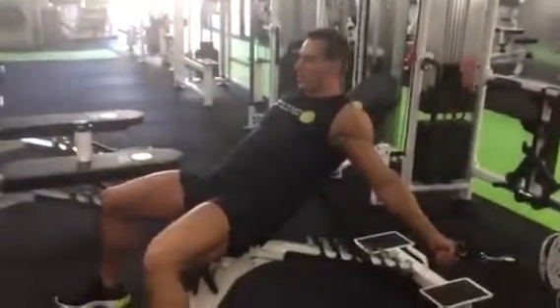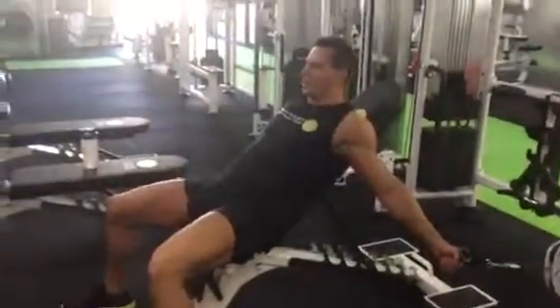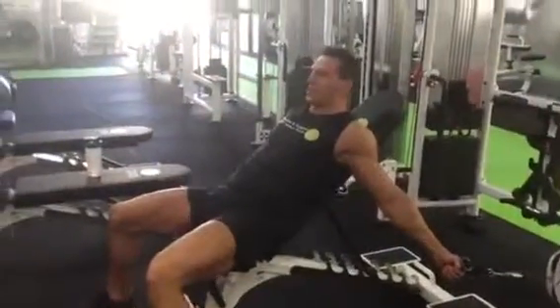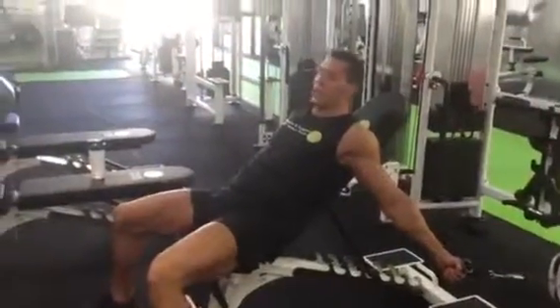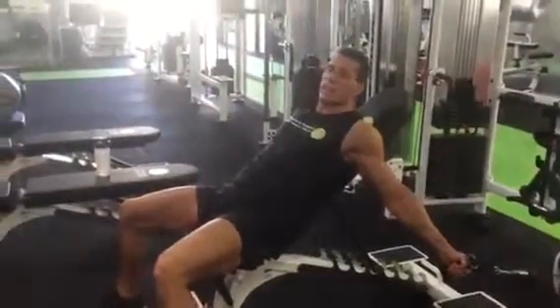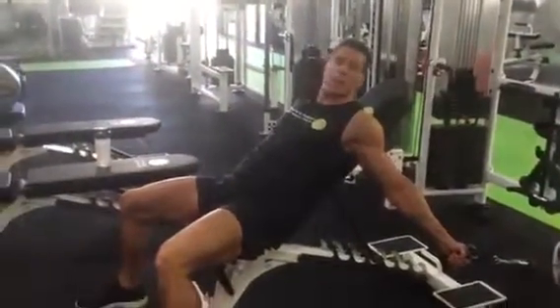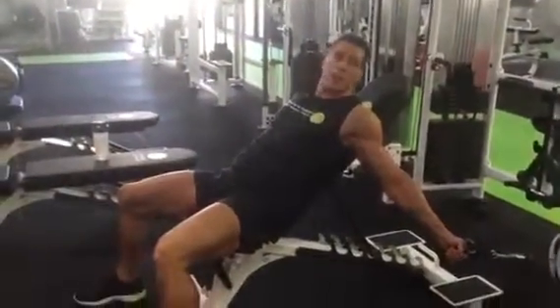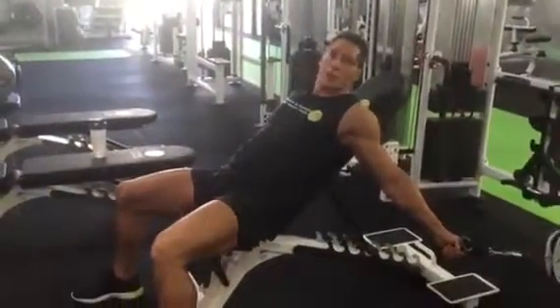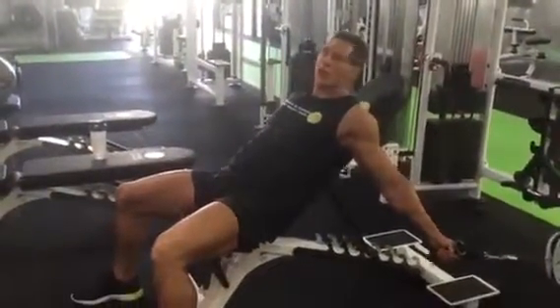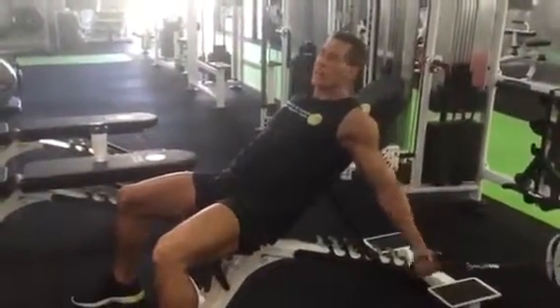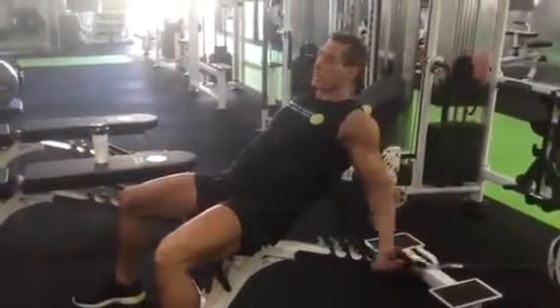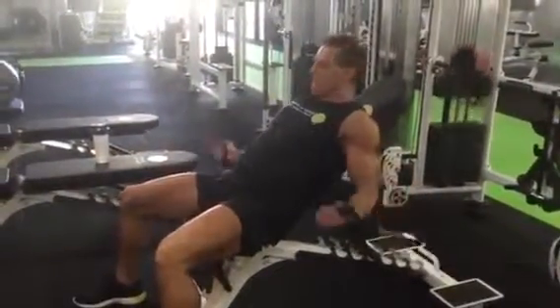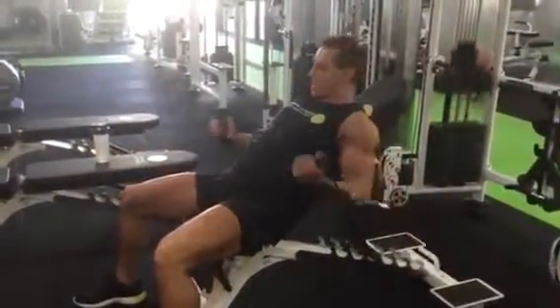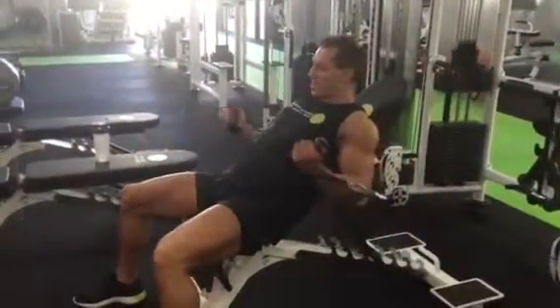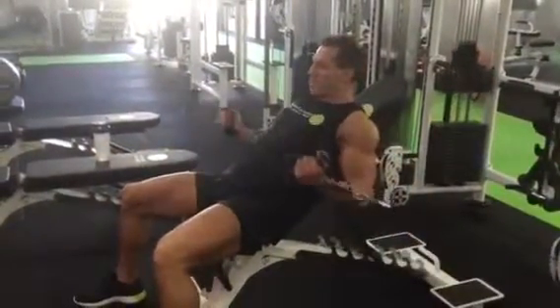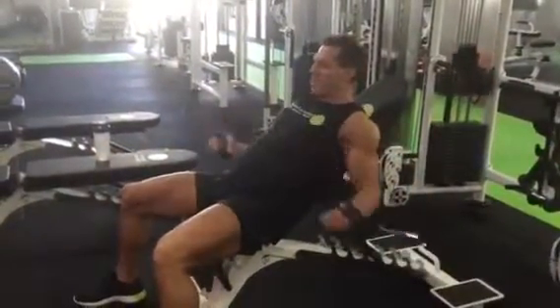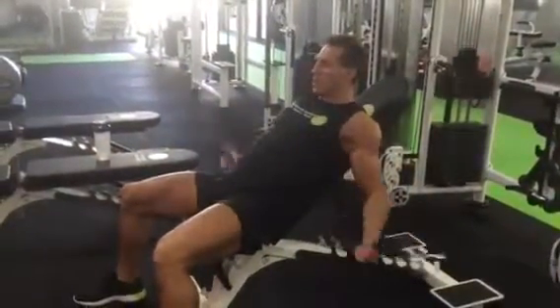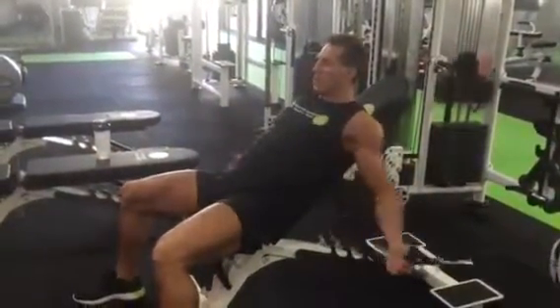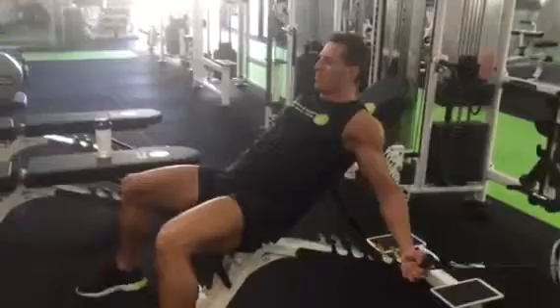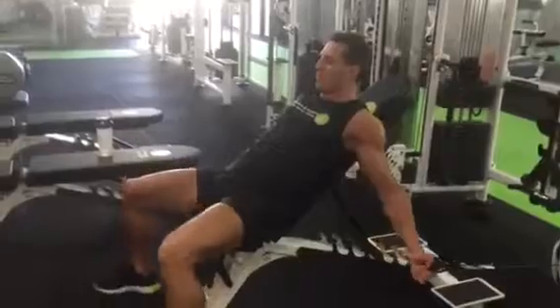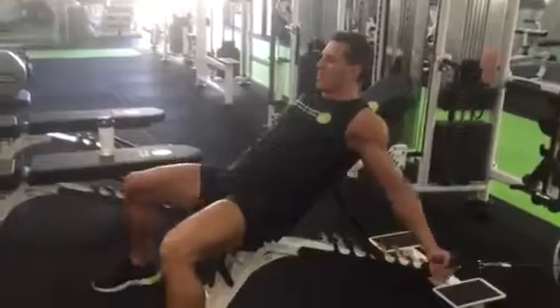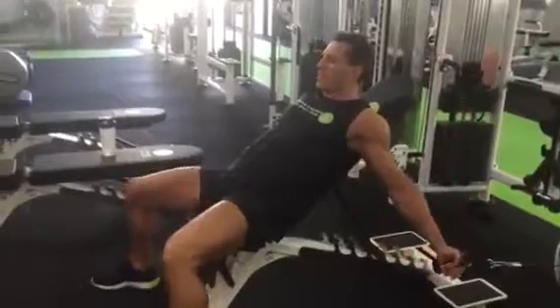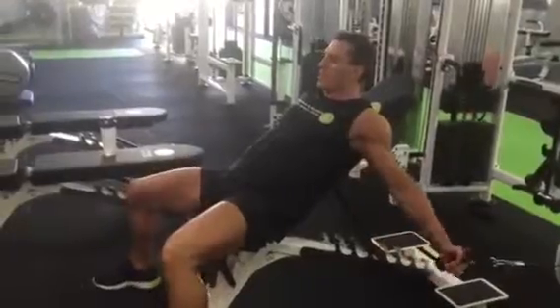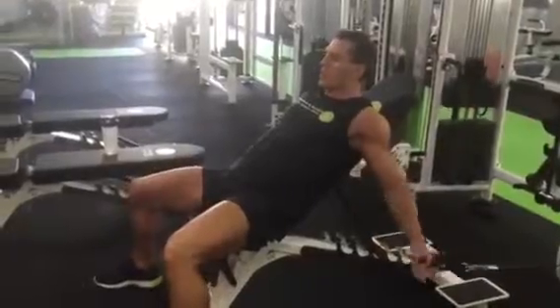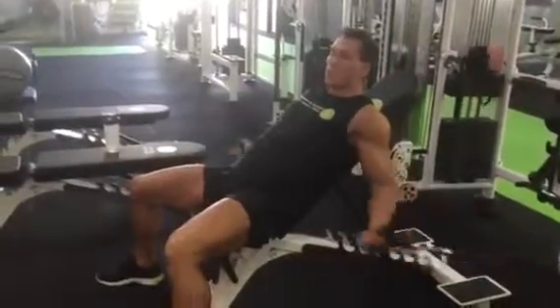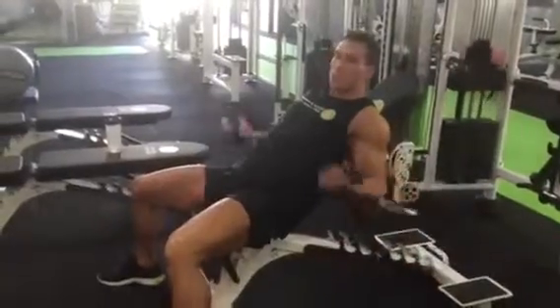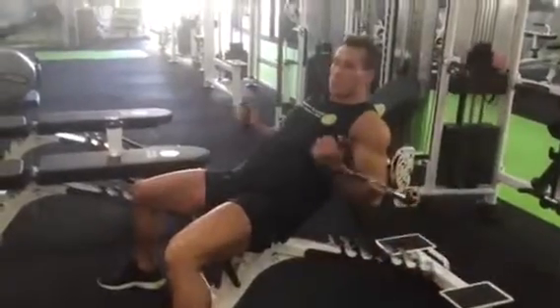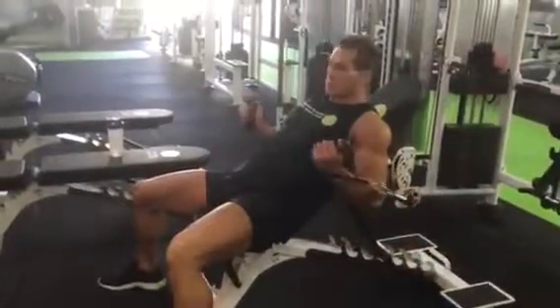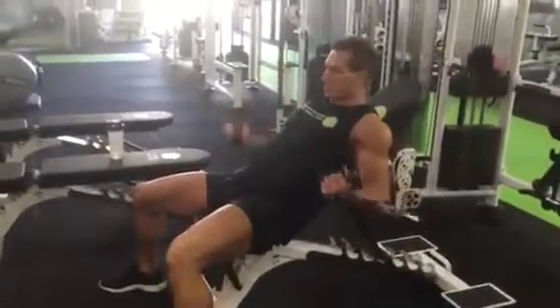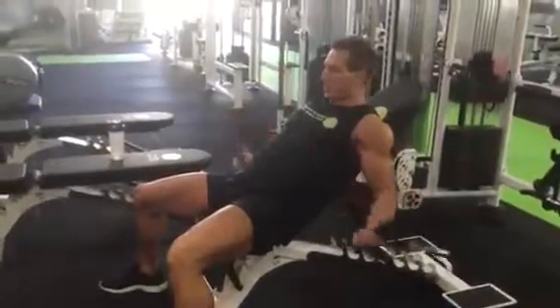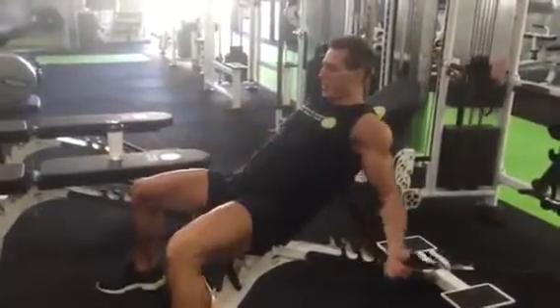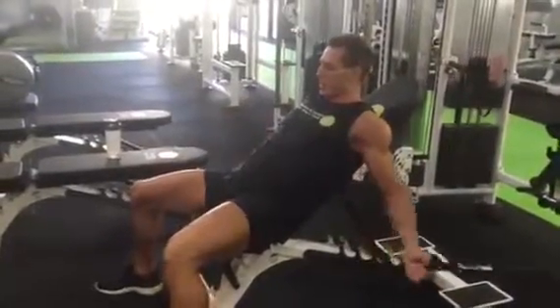Alright guys, so today we're doing an incline cable curl to overload the stretch position of the biceps.